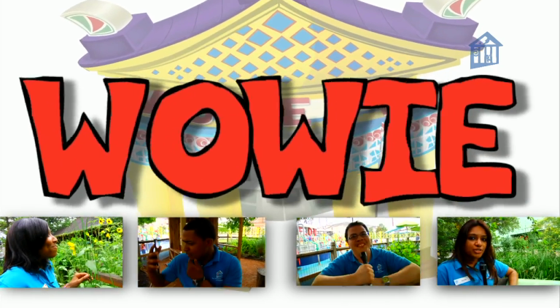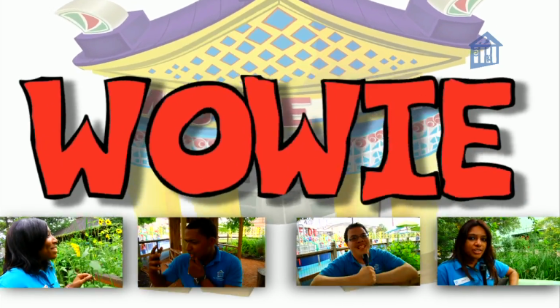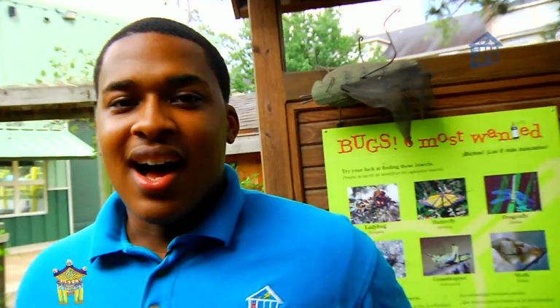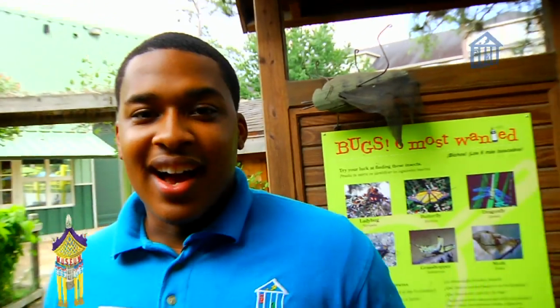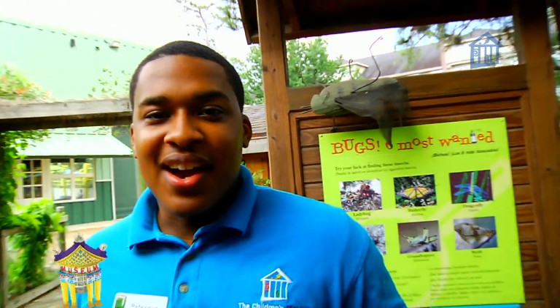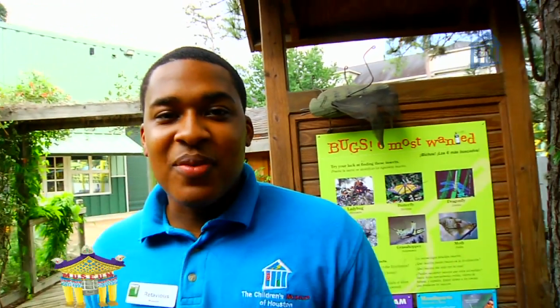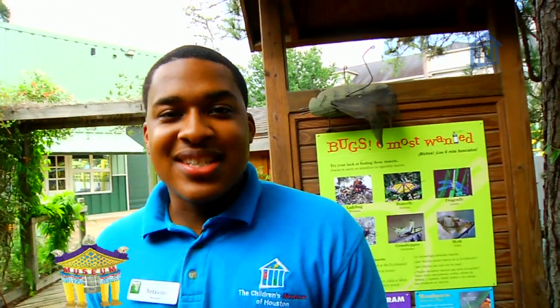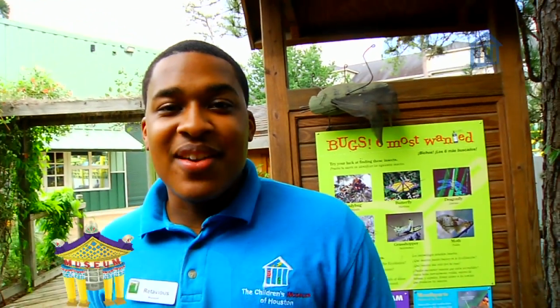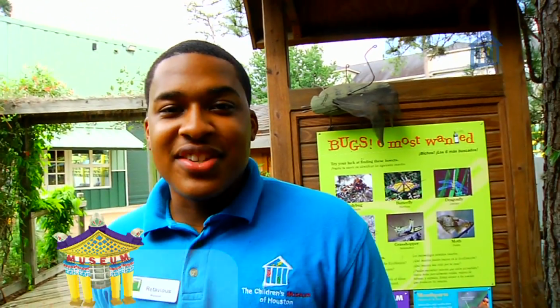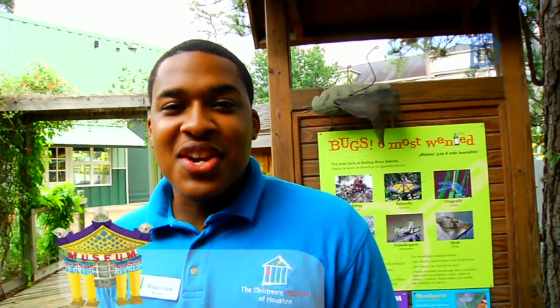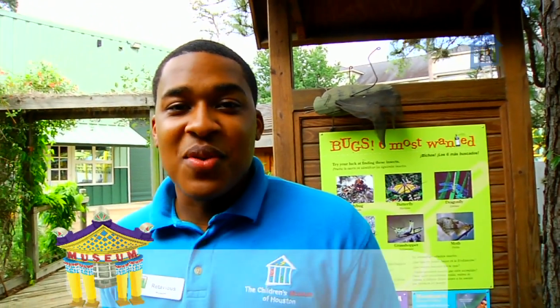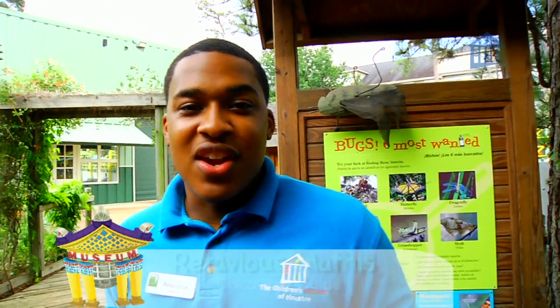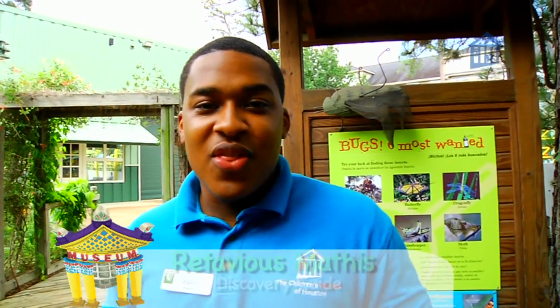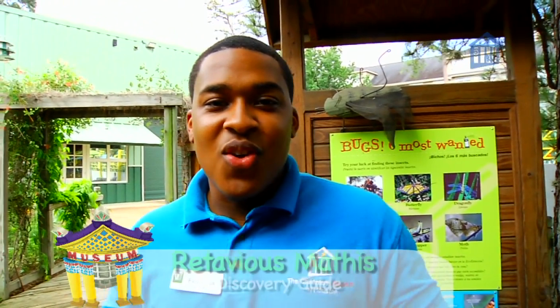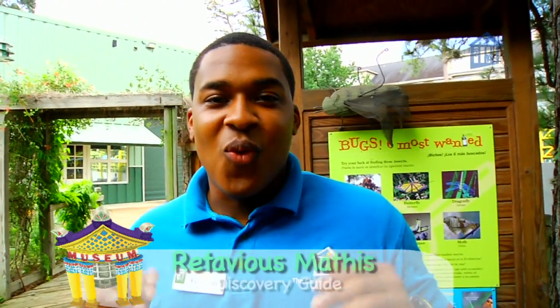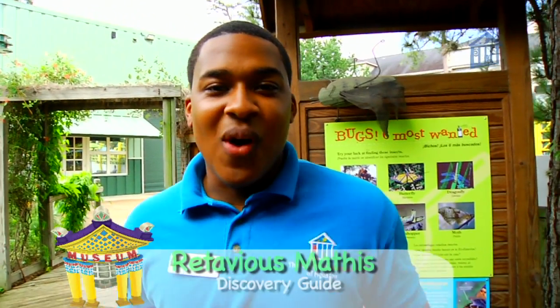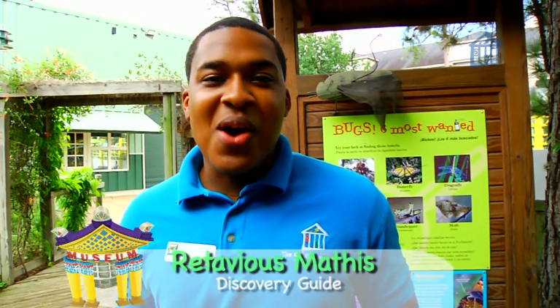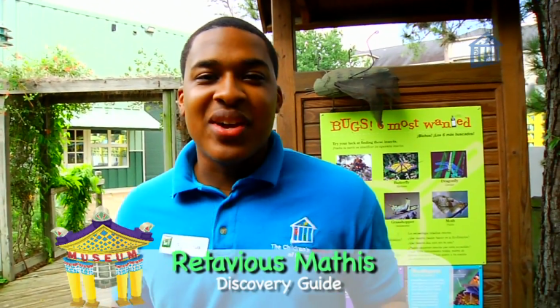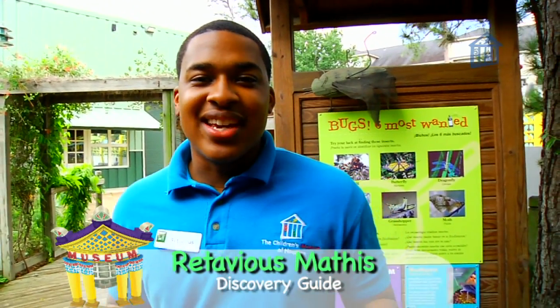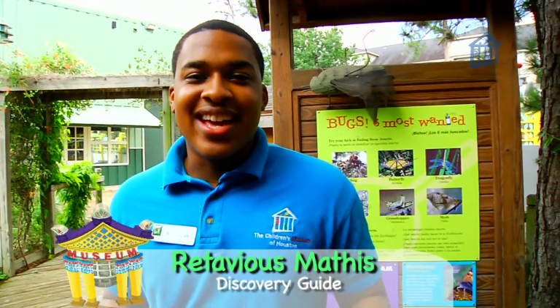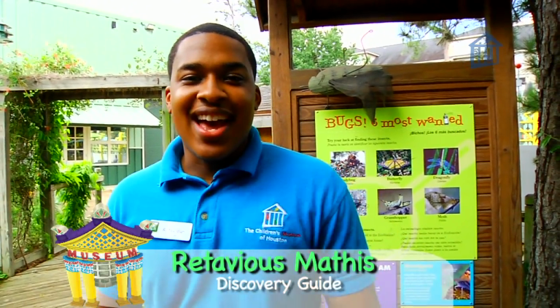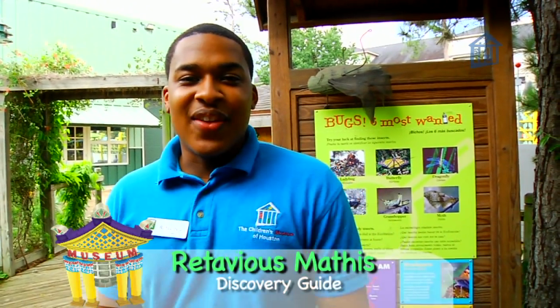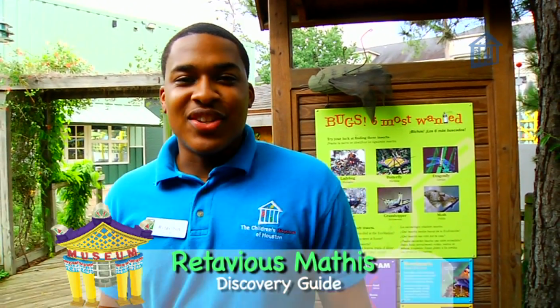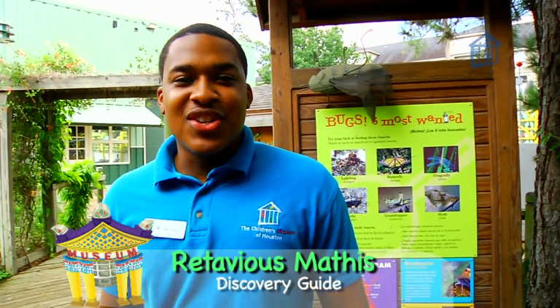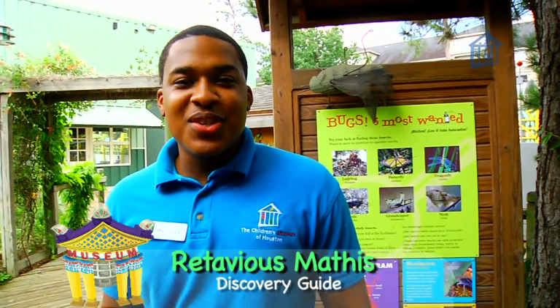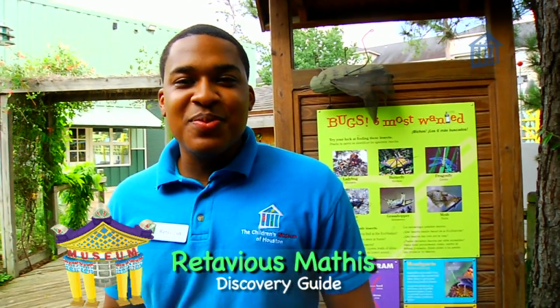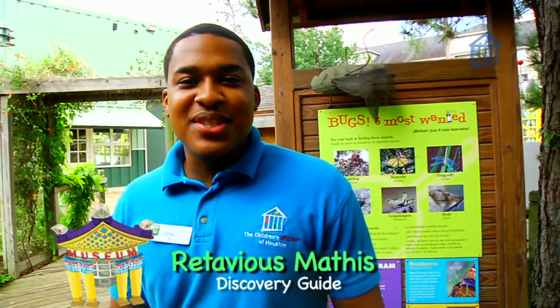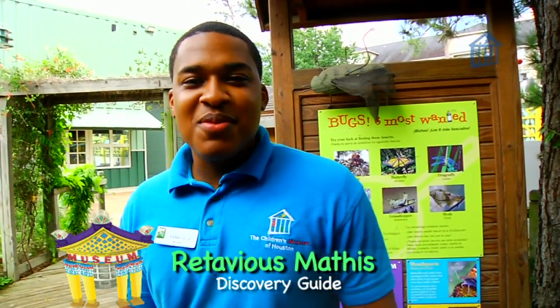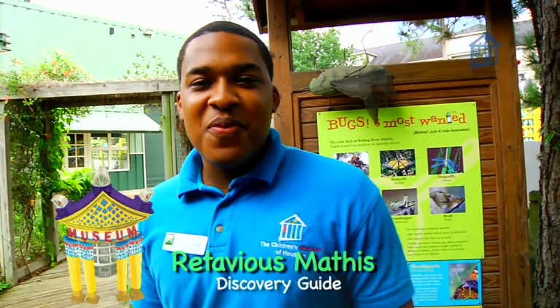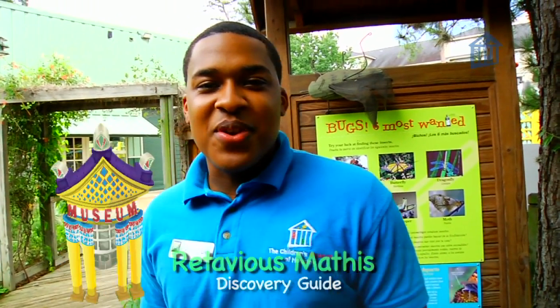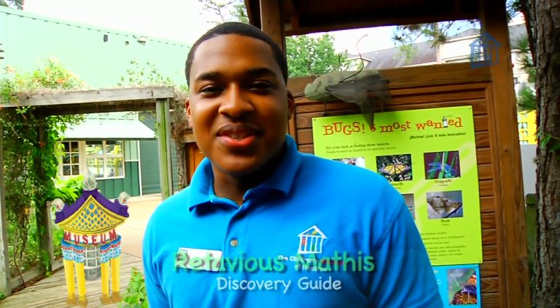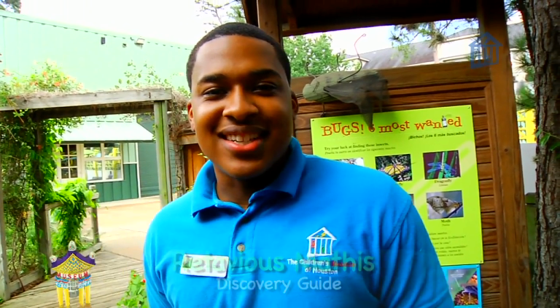Hi, I'm Vatavius here with another WOWEE at the Children's Museum of Houston.